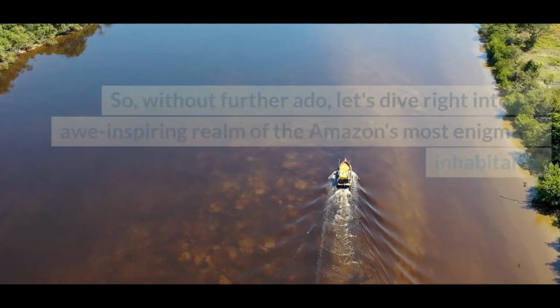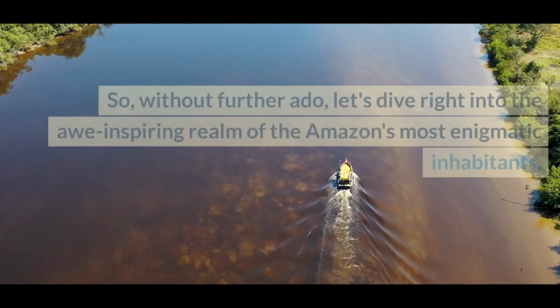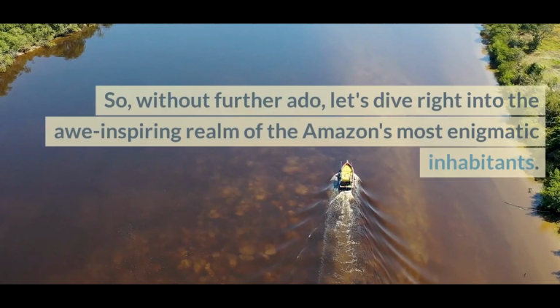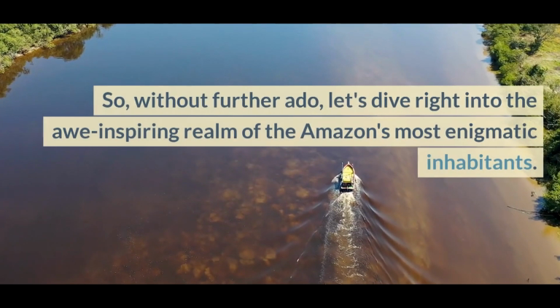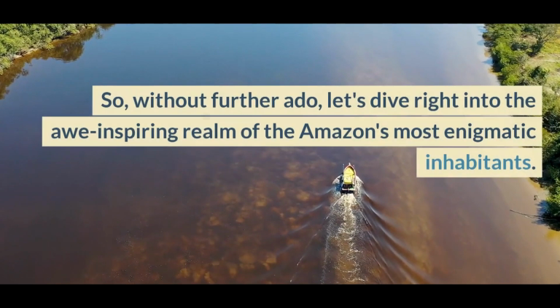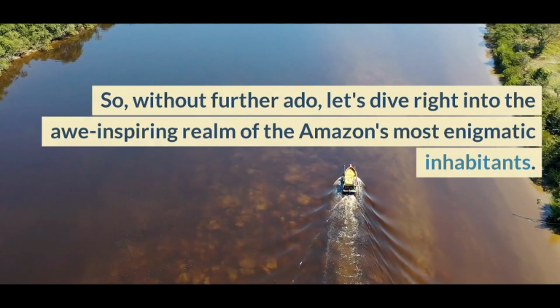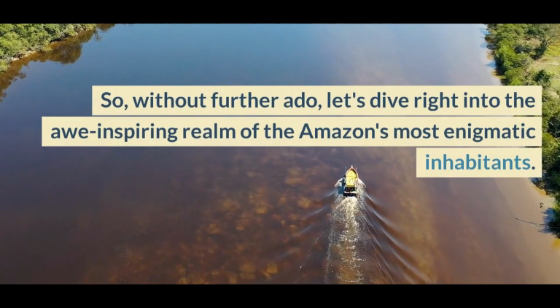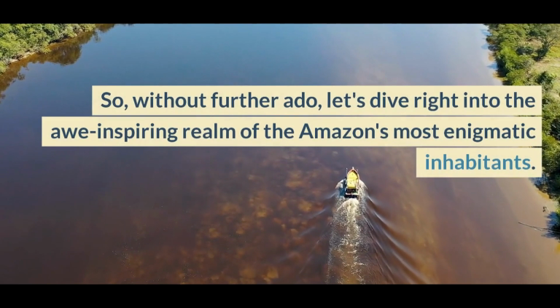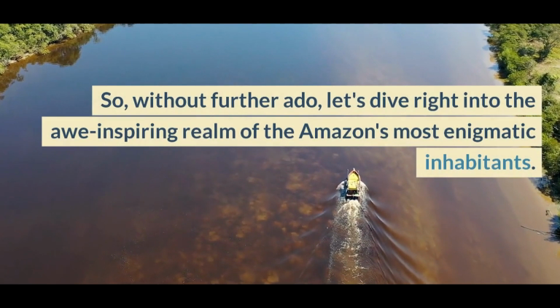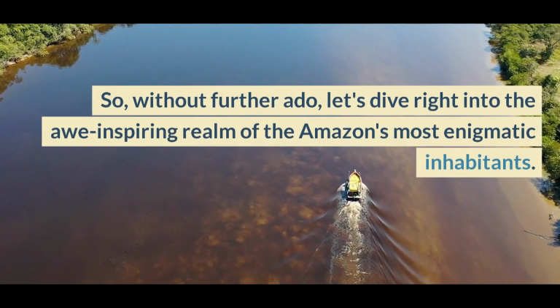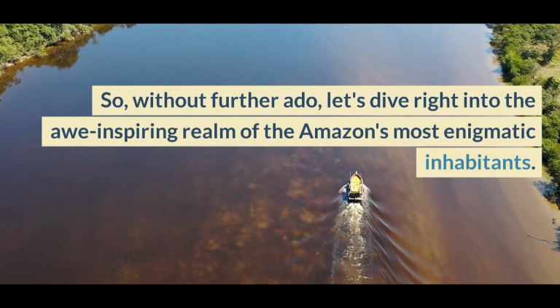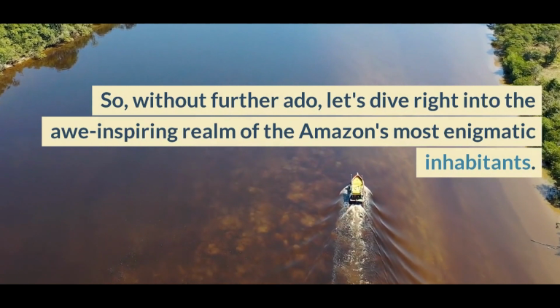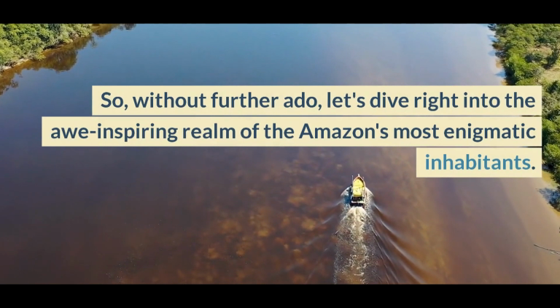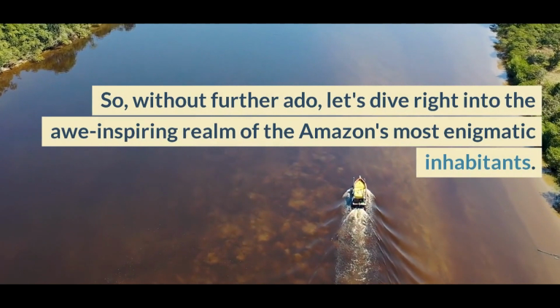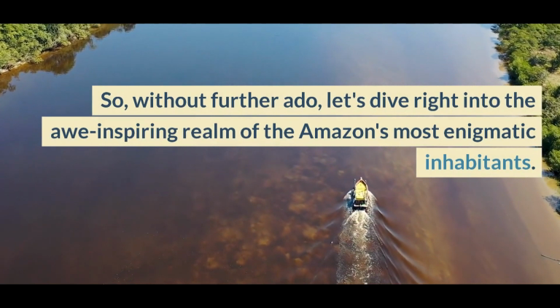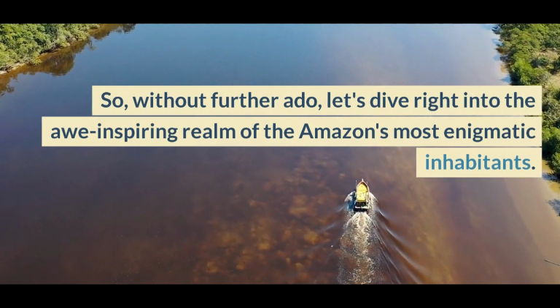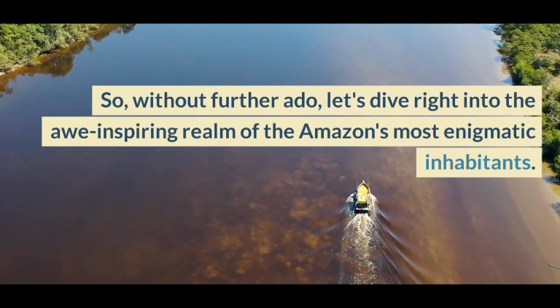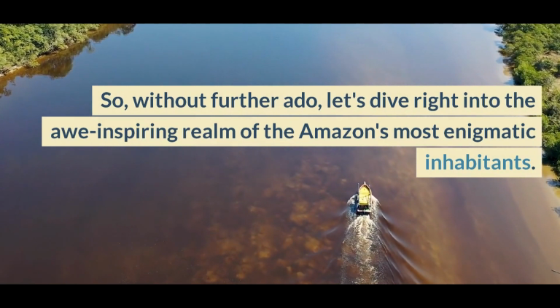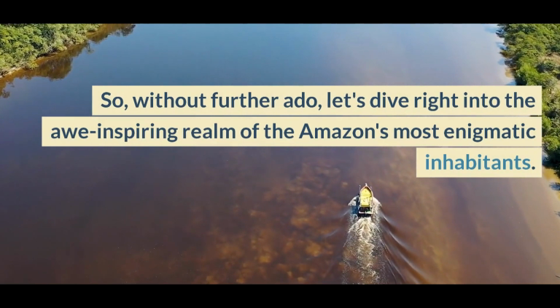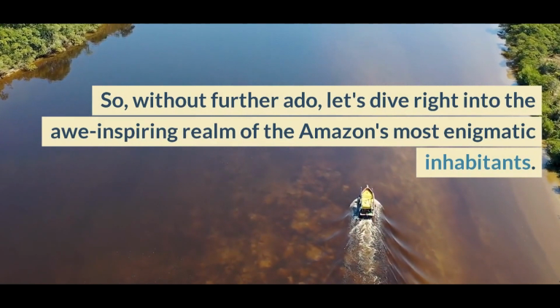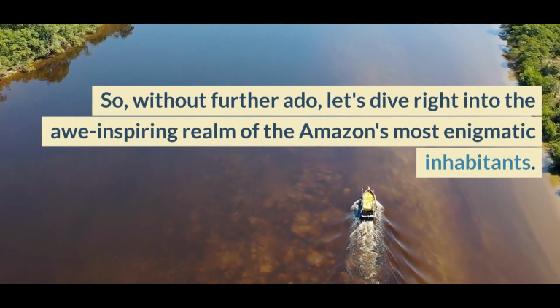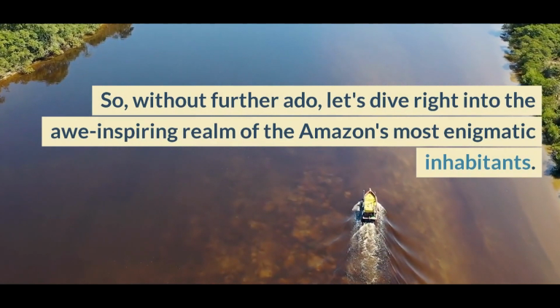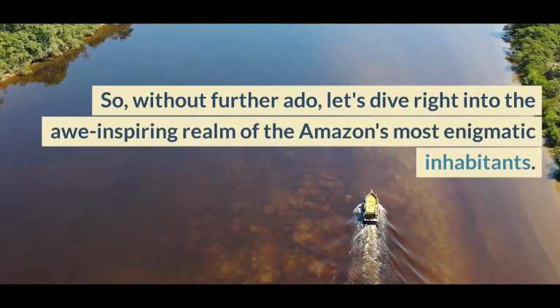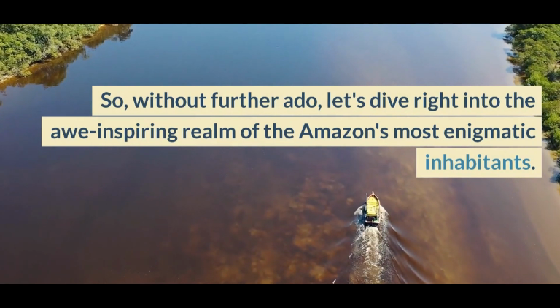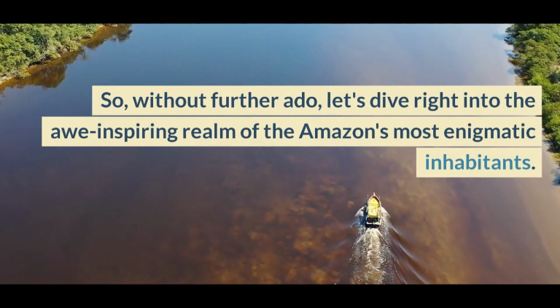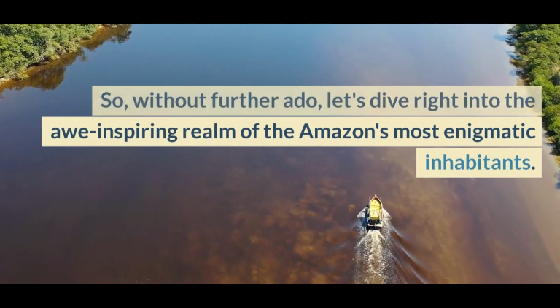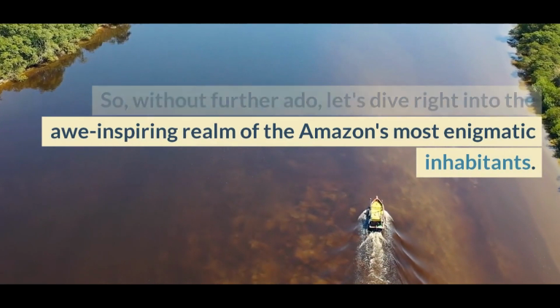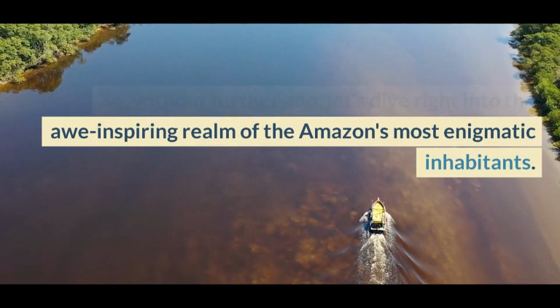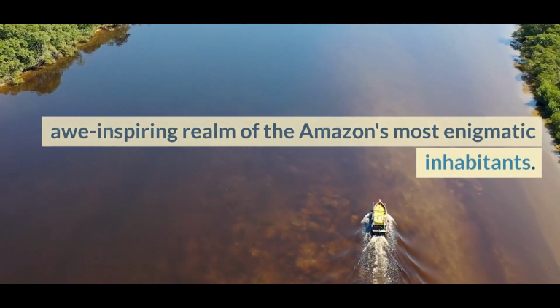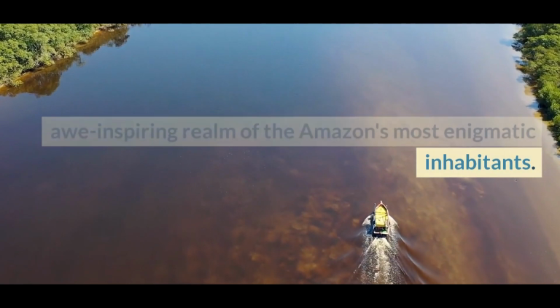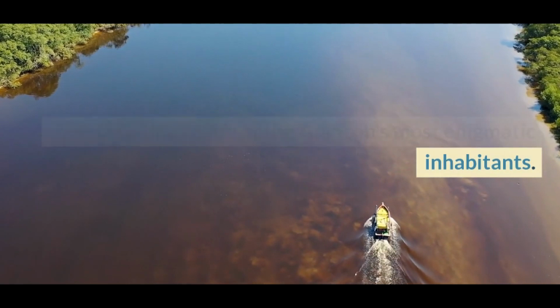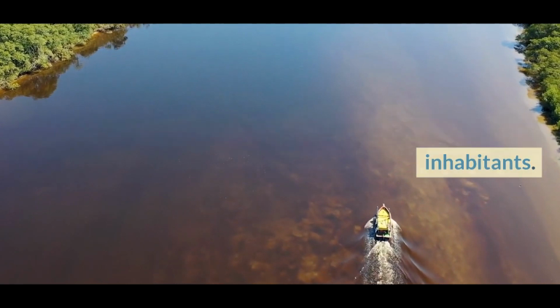So, without further ado, let's dive right into the awe-inspiring realm of the Amazon's most enigmatic inhabitants.